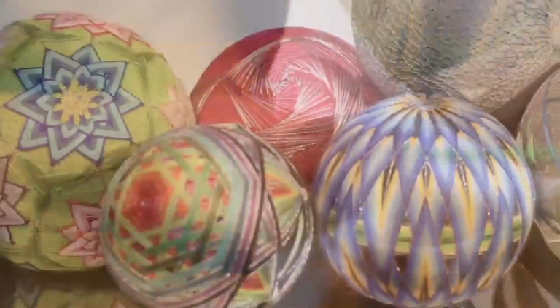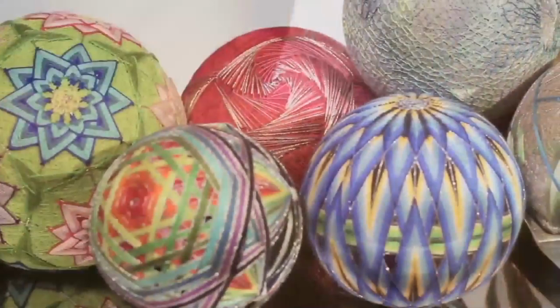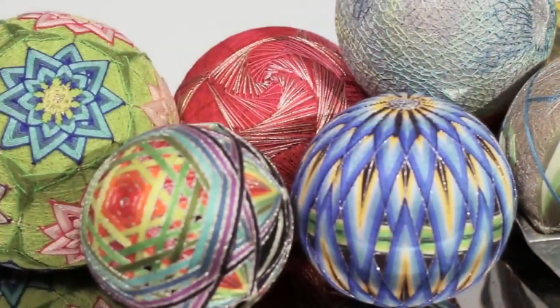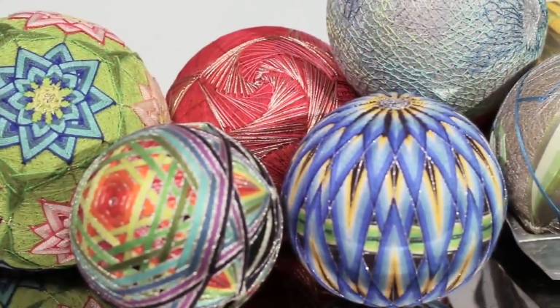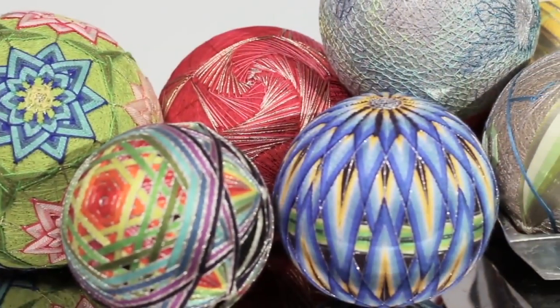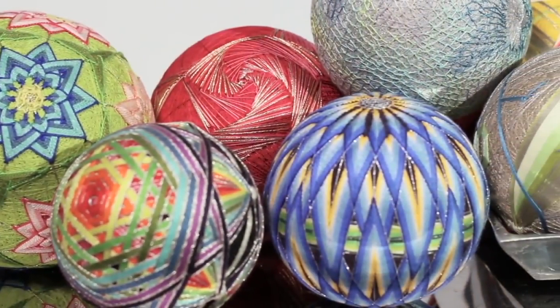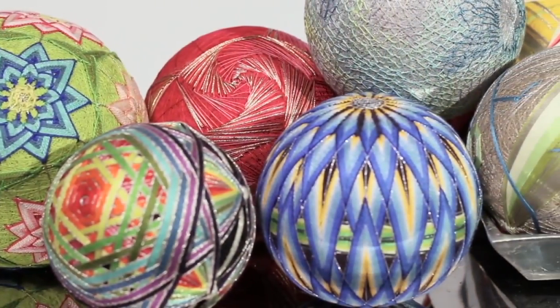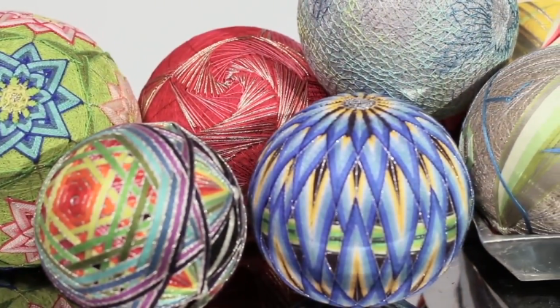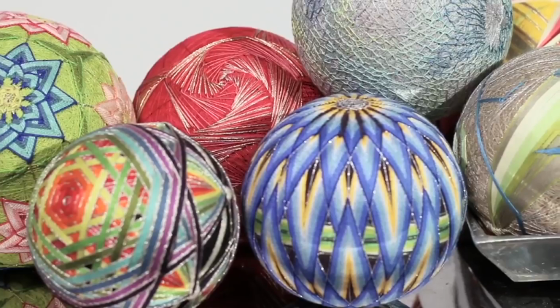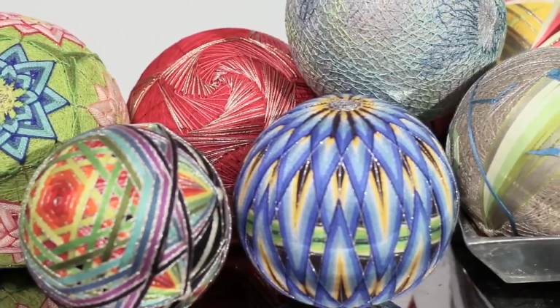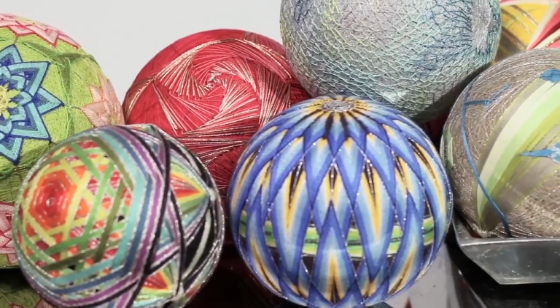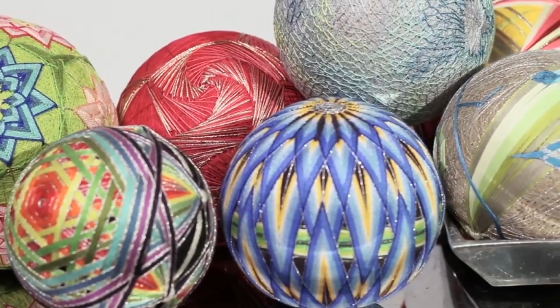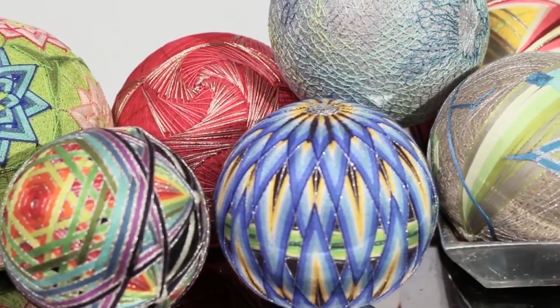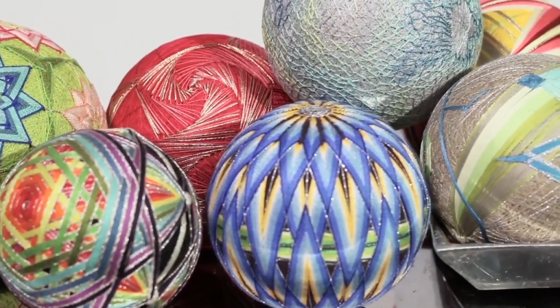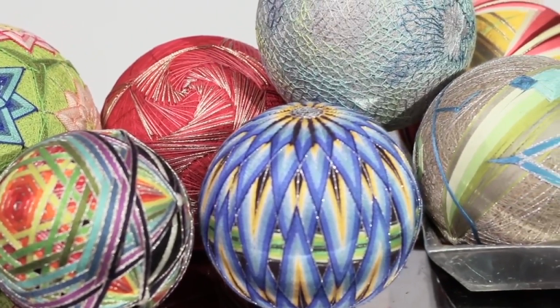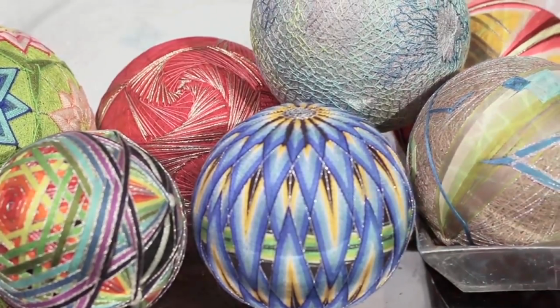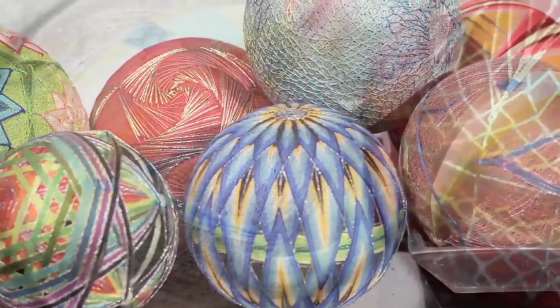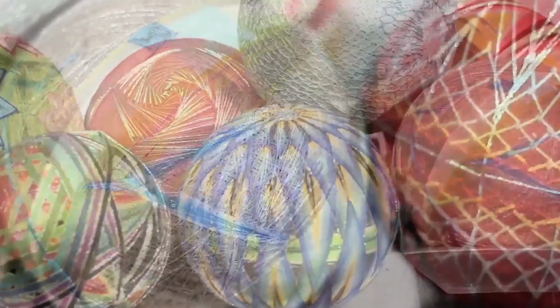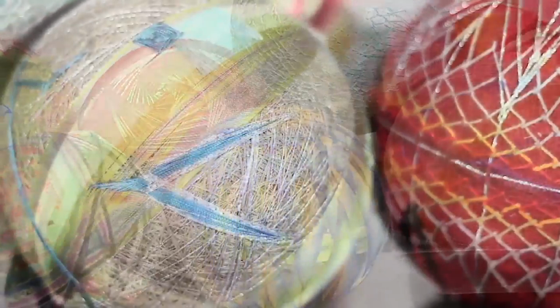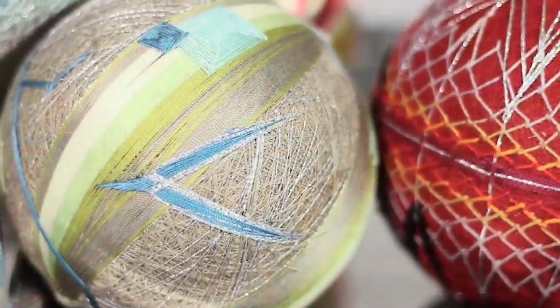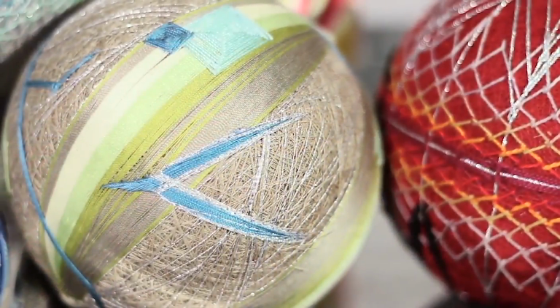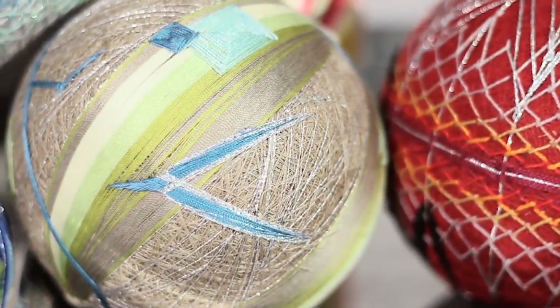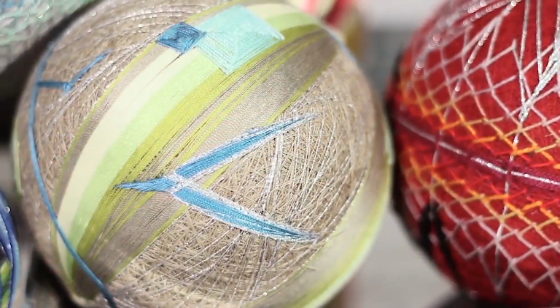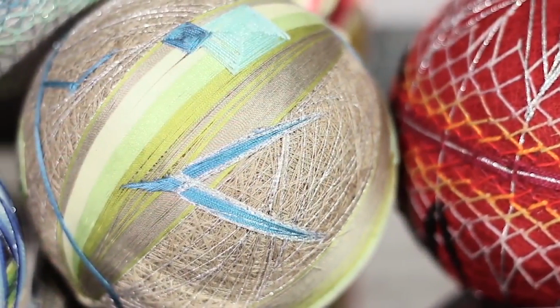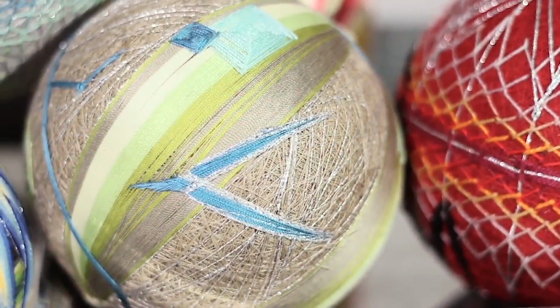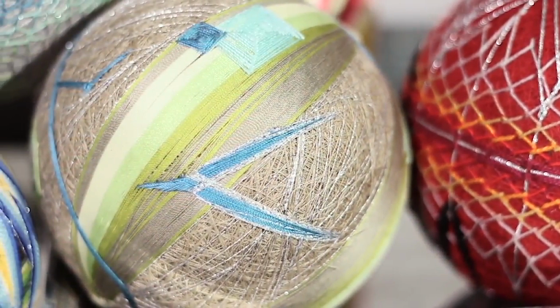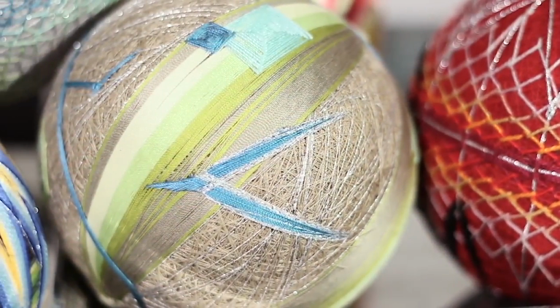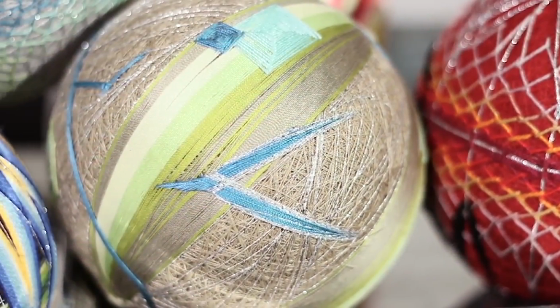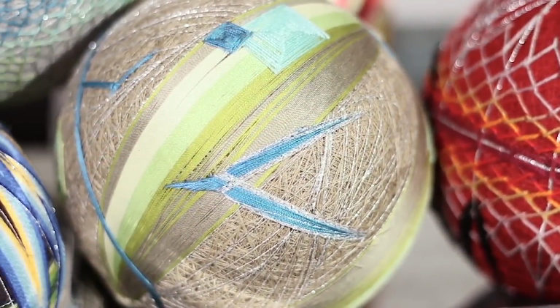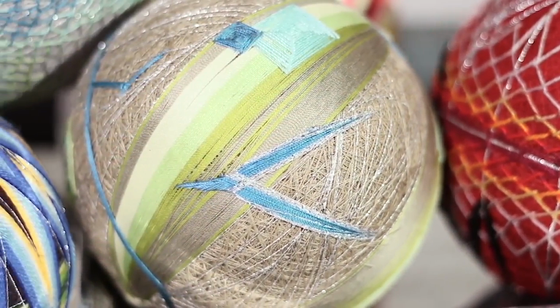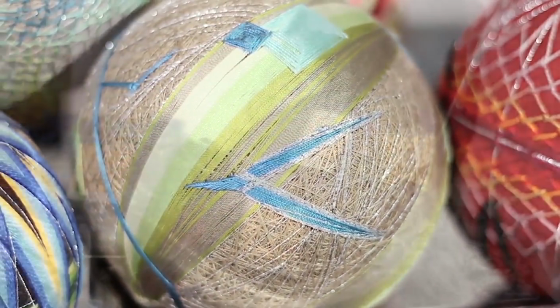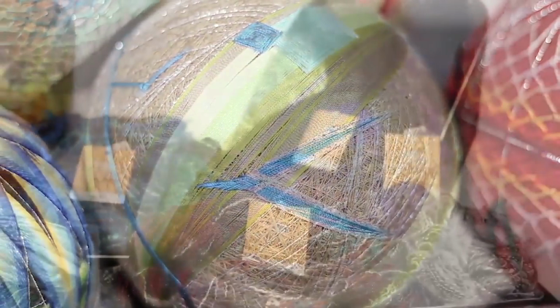I do teach tamari as well. Tamari is a Japanese art — almost like origami and yarn had a child.